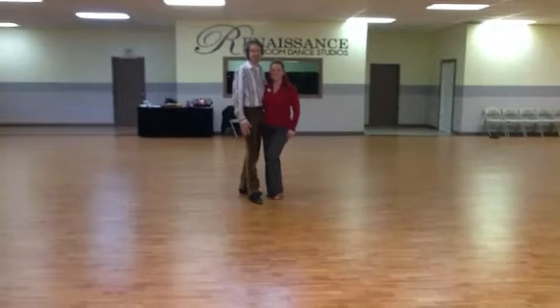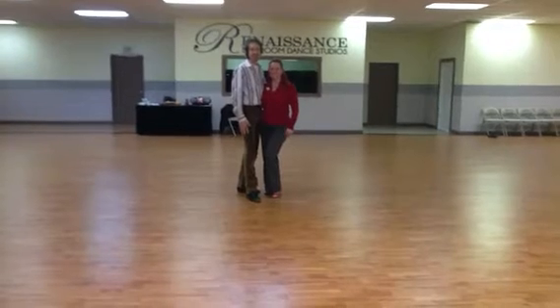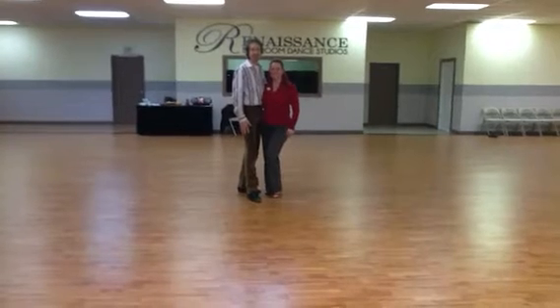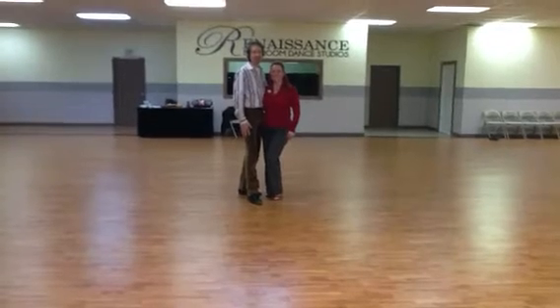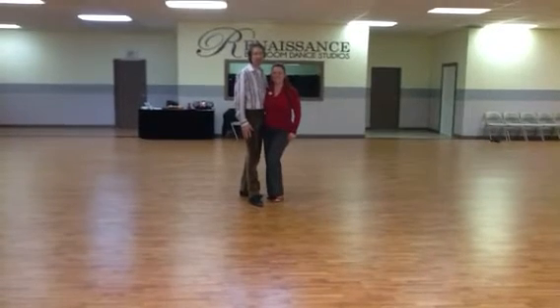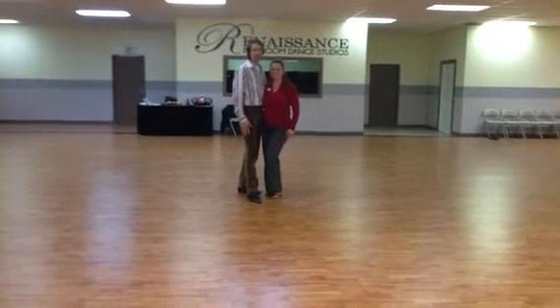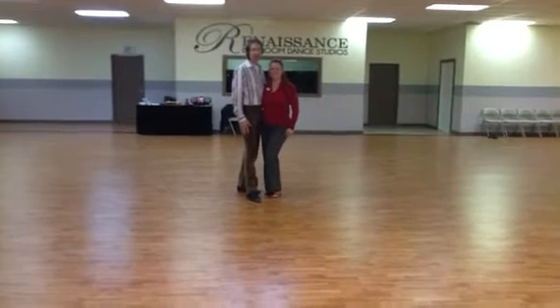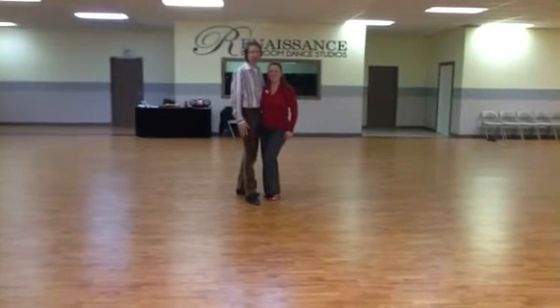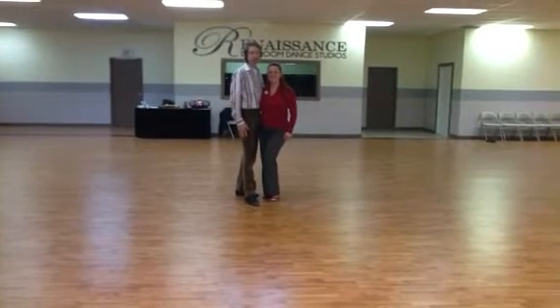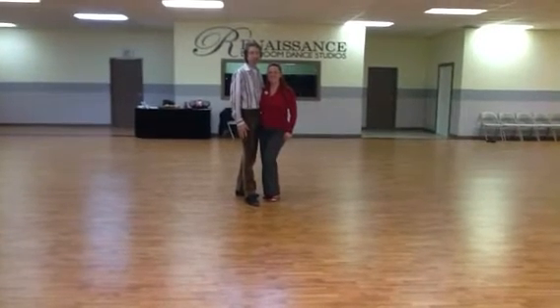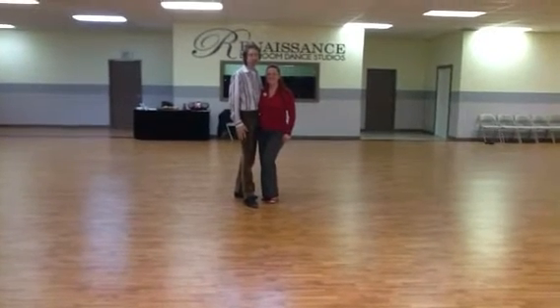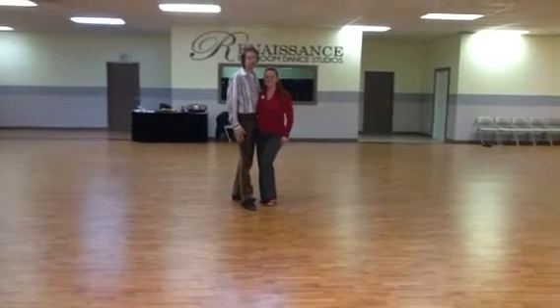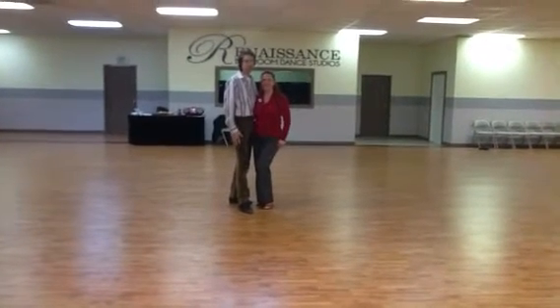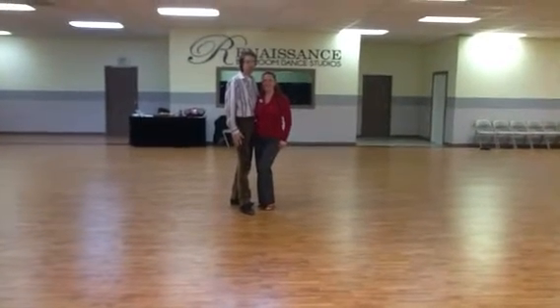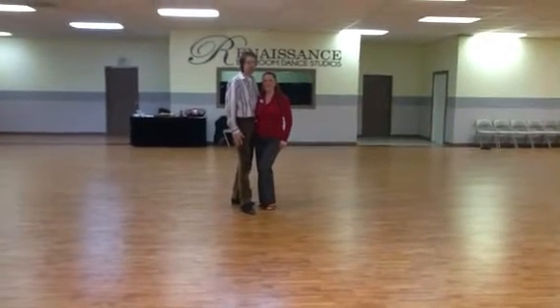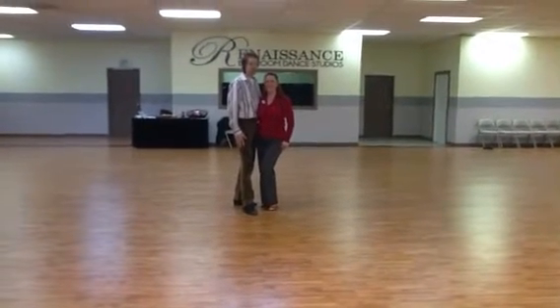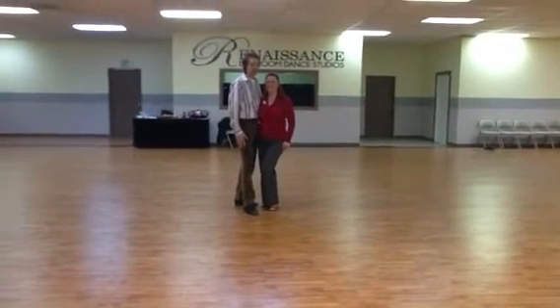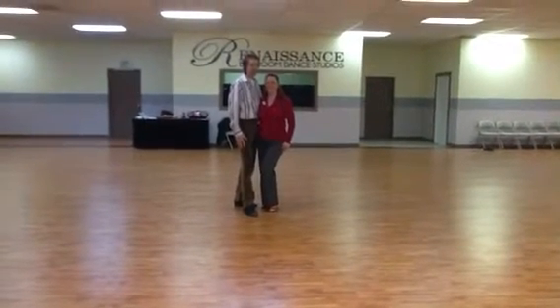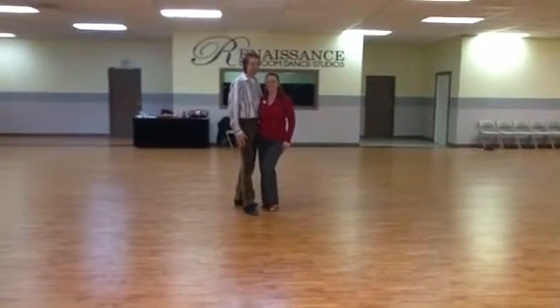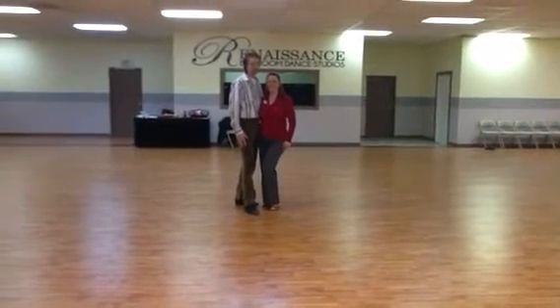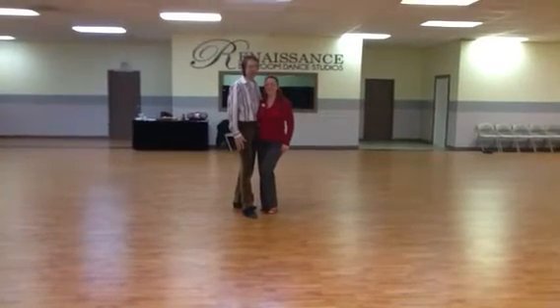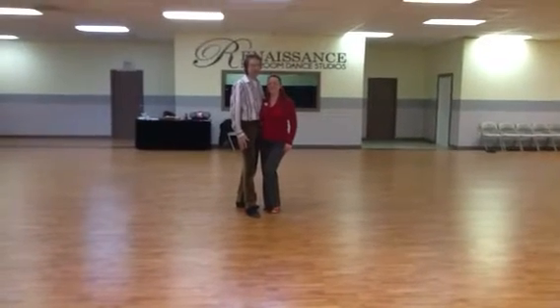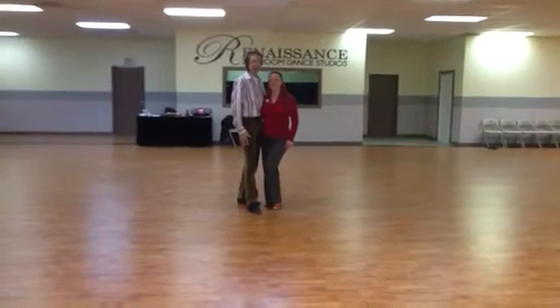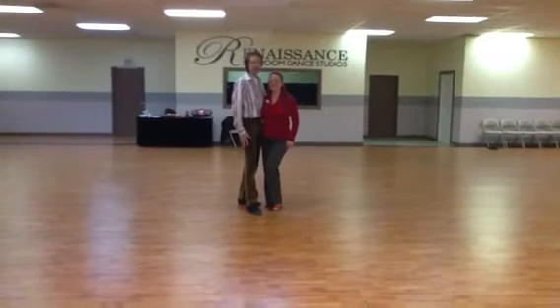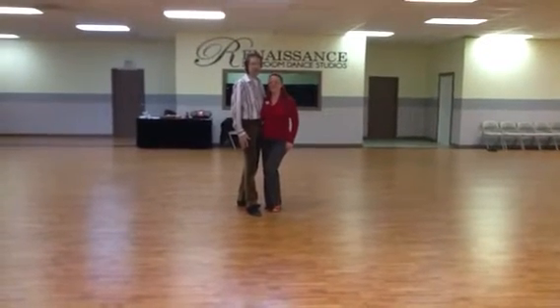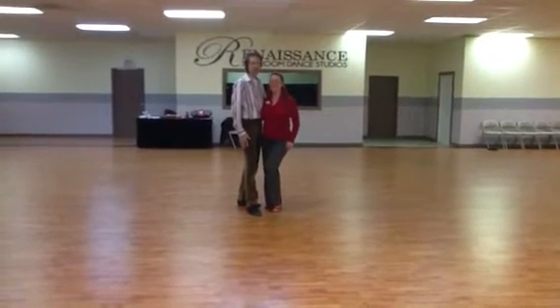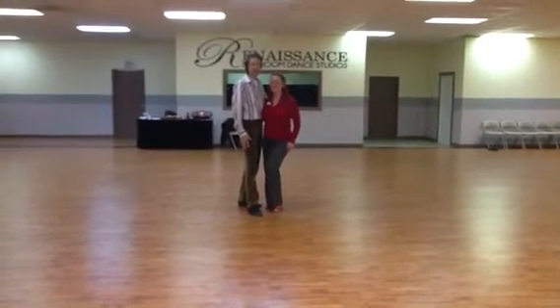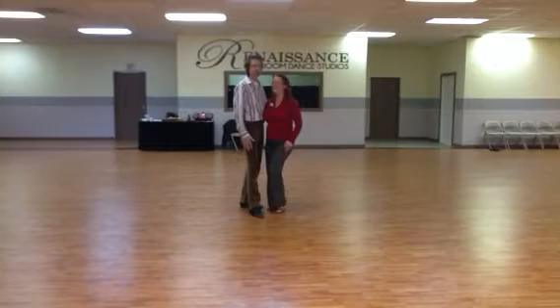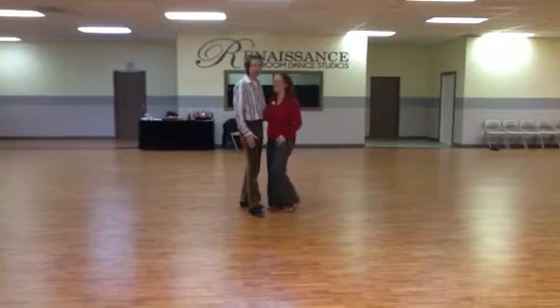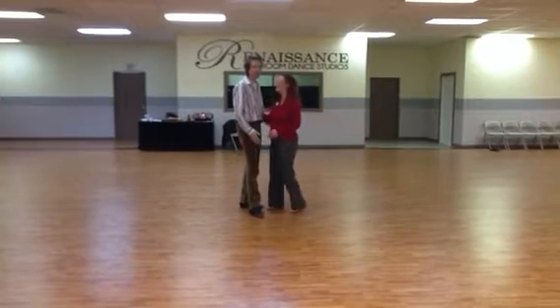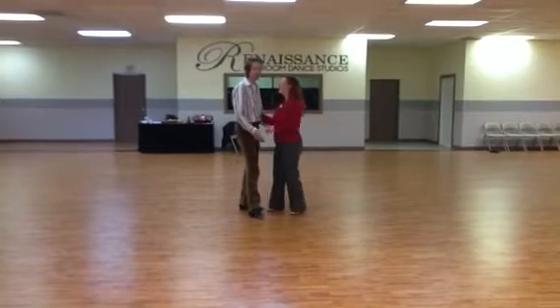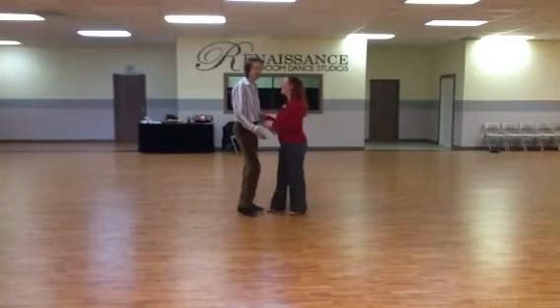Alright, here we are. It is Tuesday, February 14th, and this was what we did in East Coast Swing class.